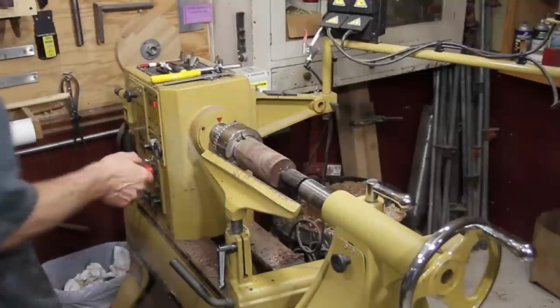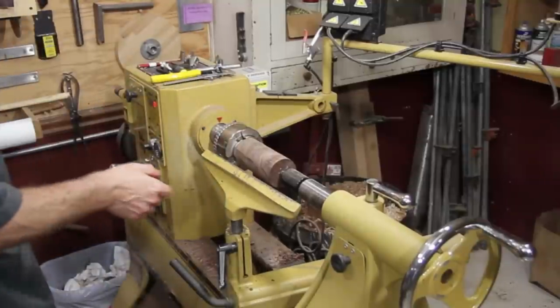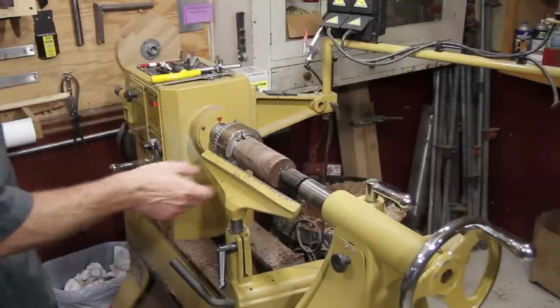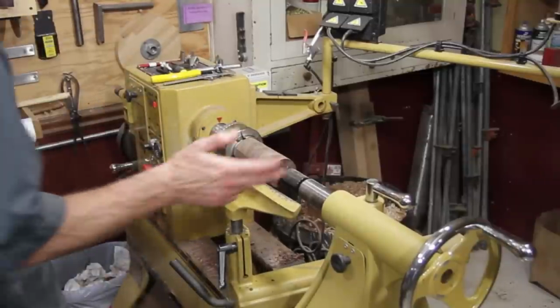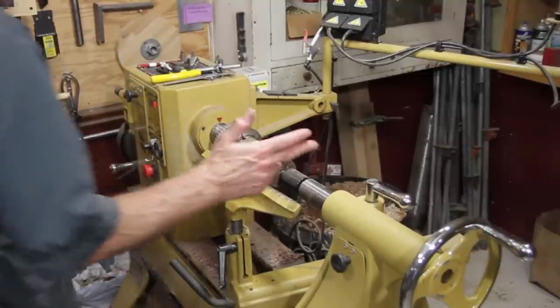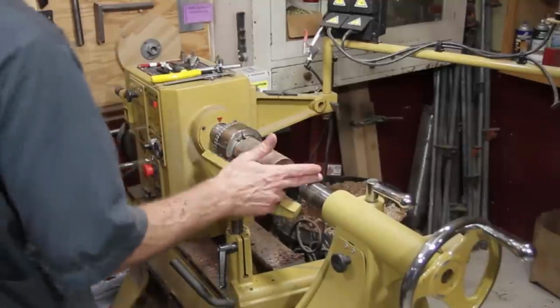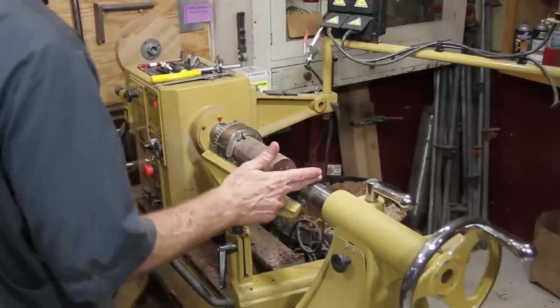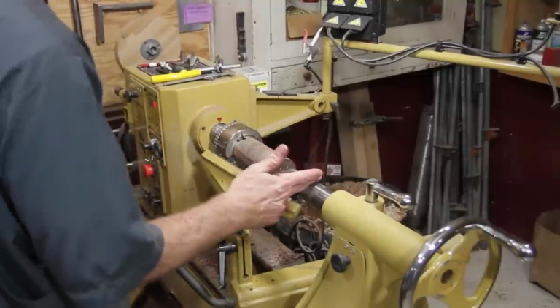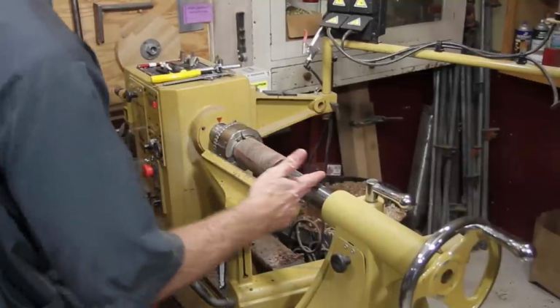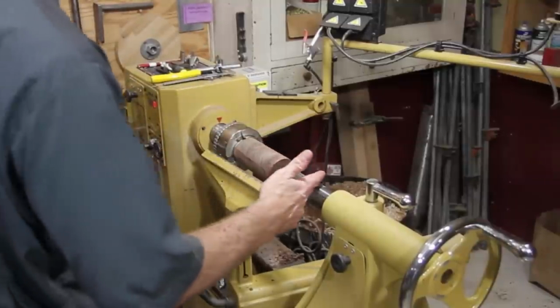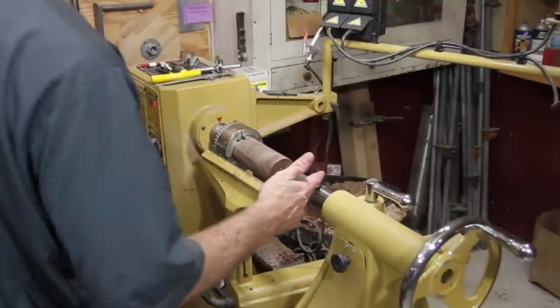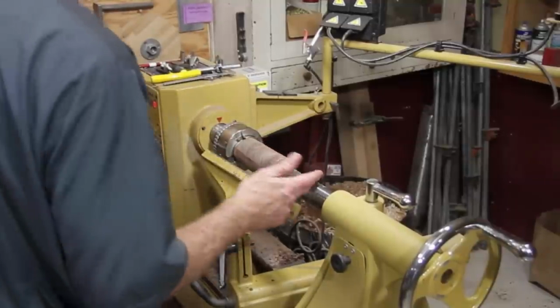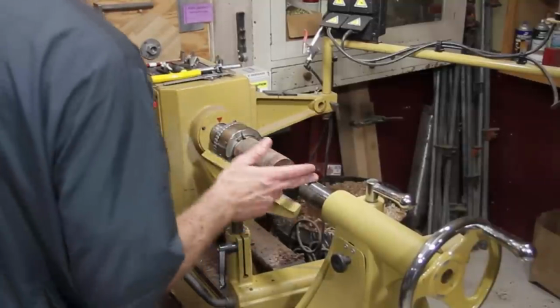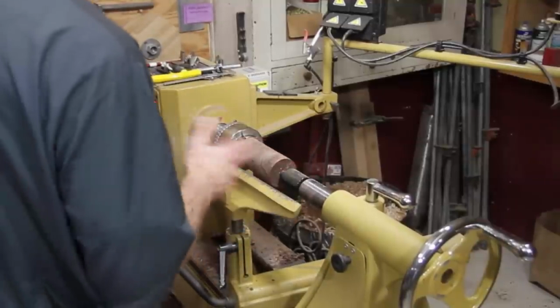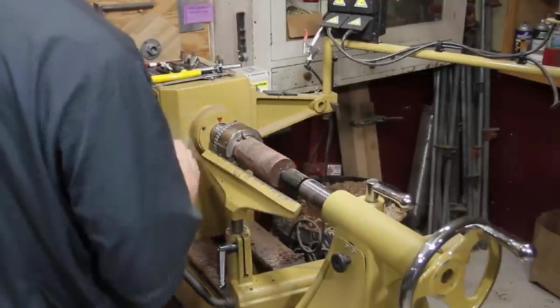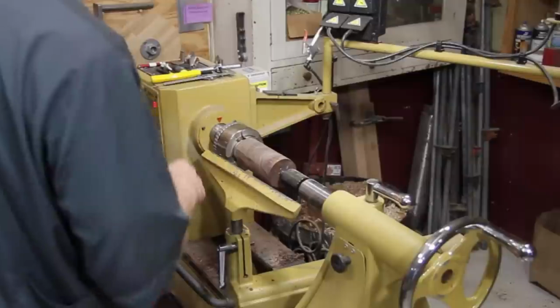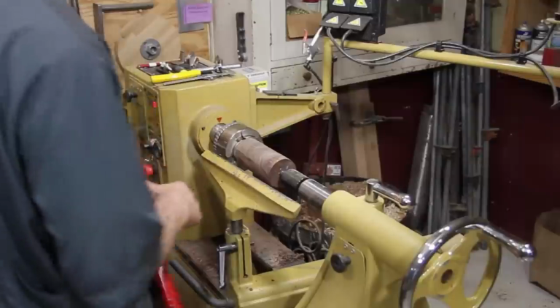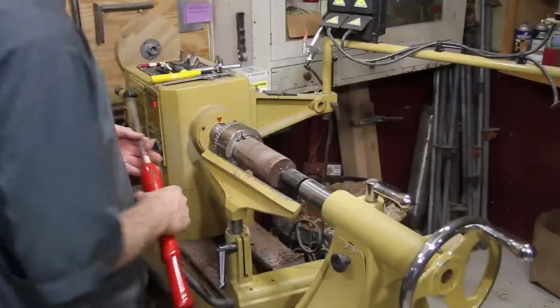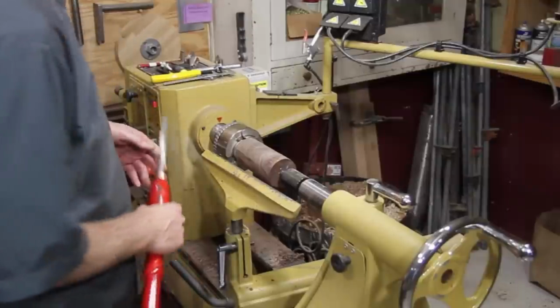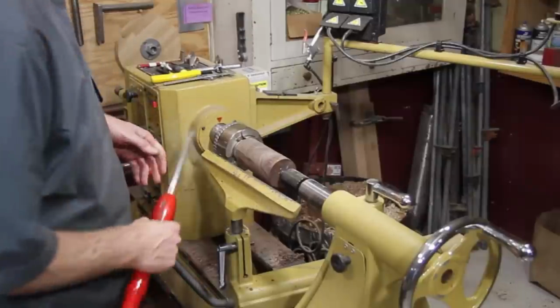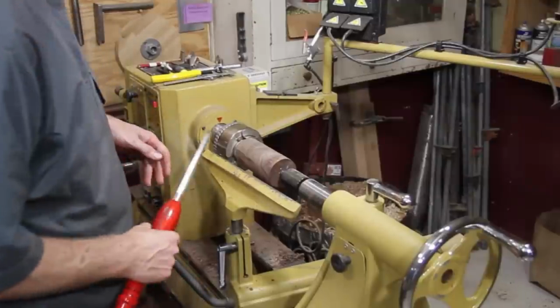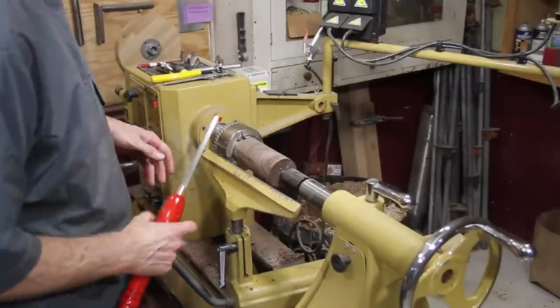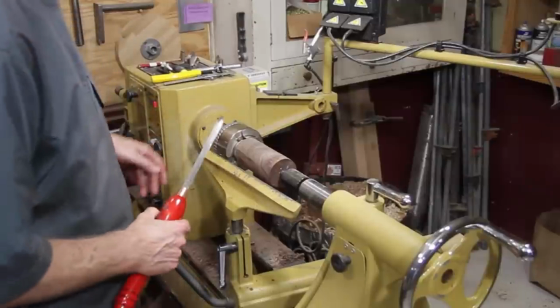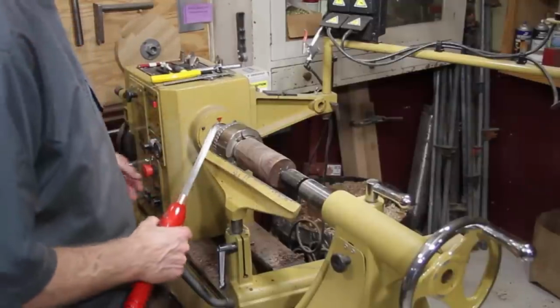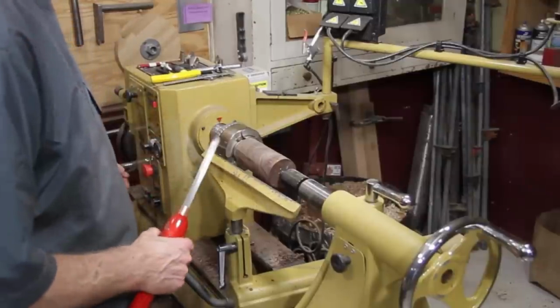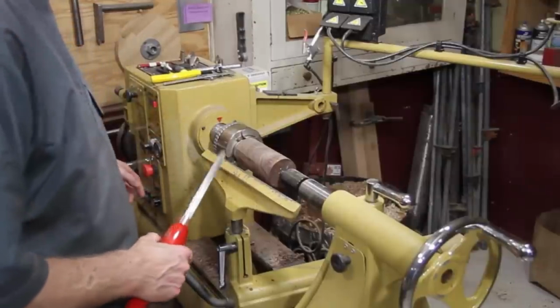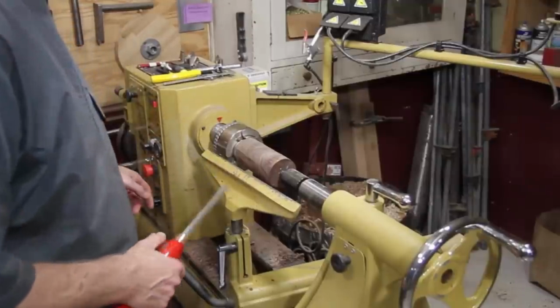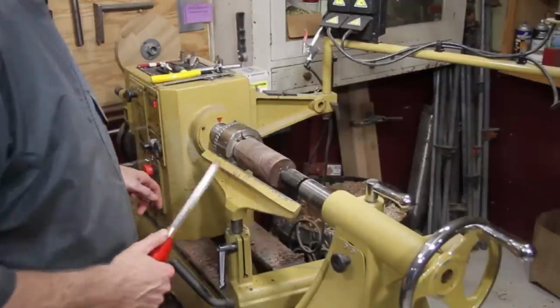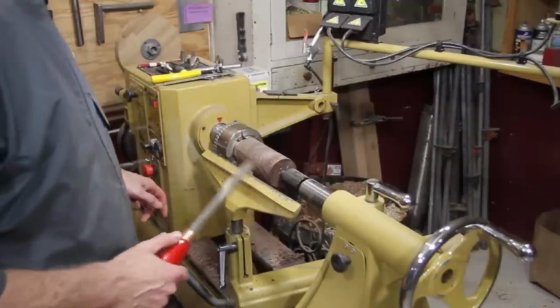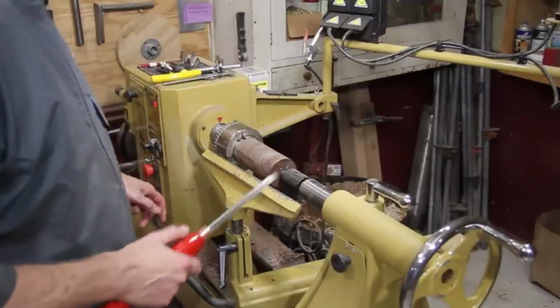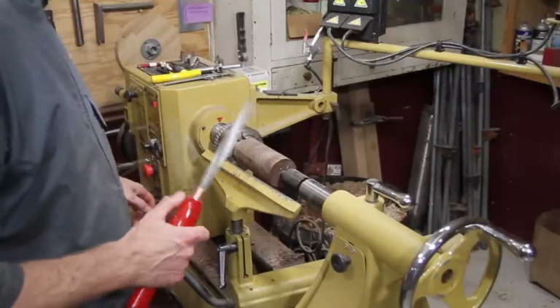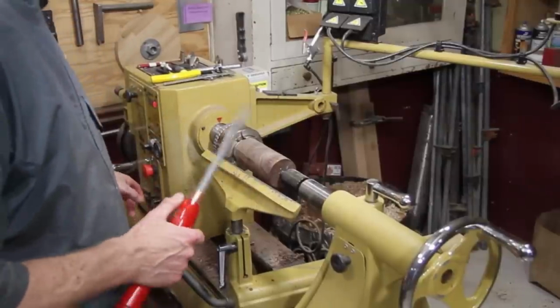I'm just going to bring the tailstock up until I get the basic shape and then I'll pull that away and hollow it out.